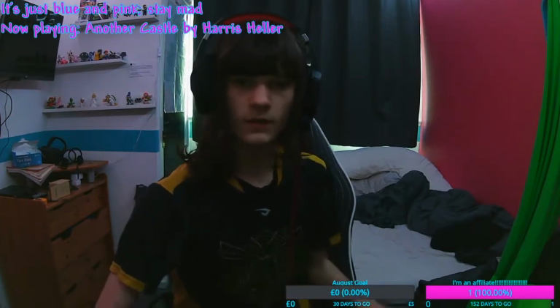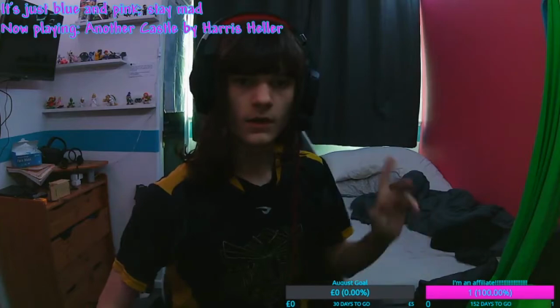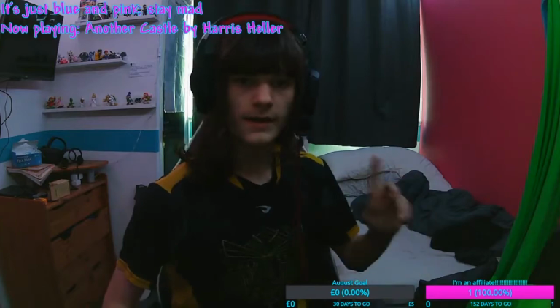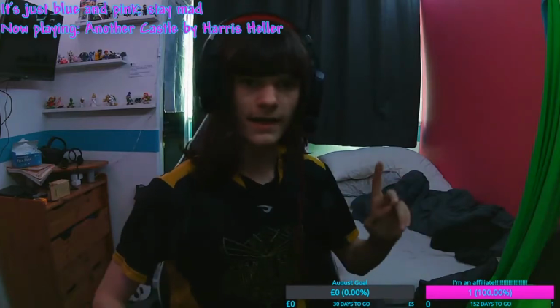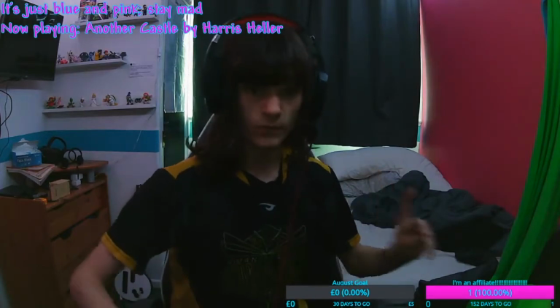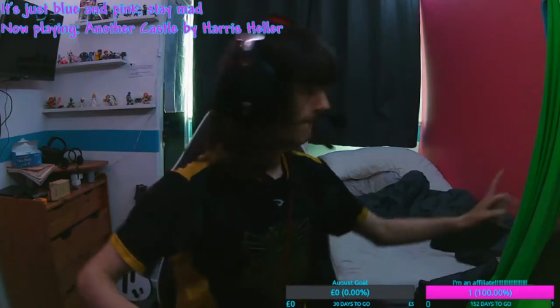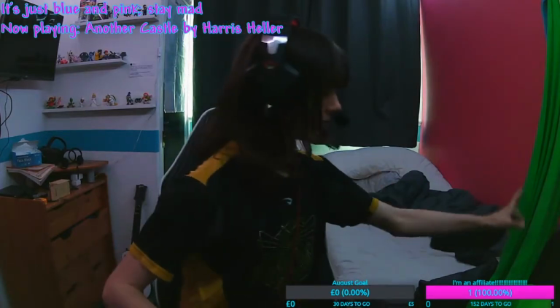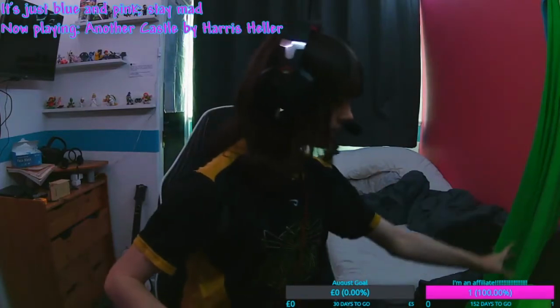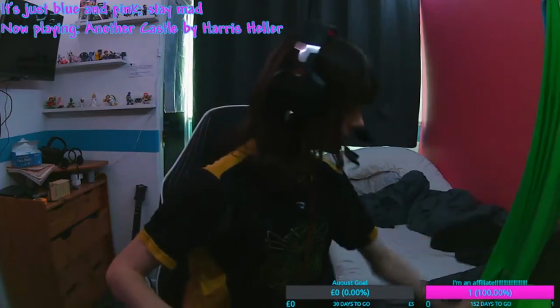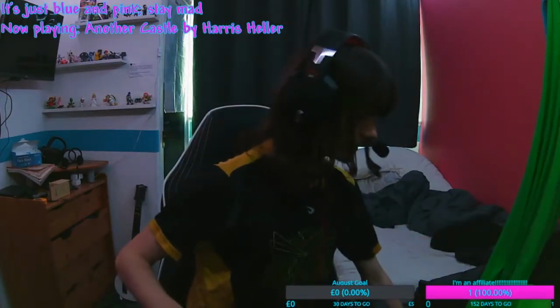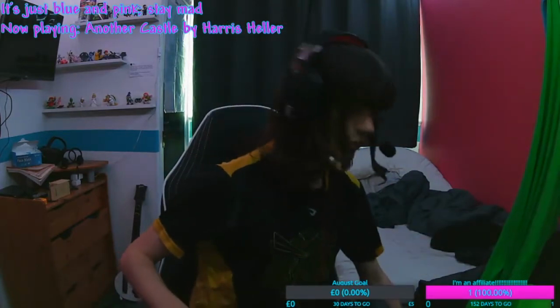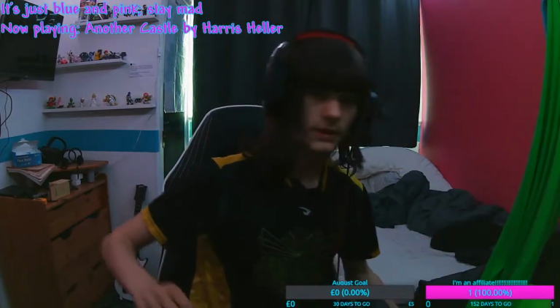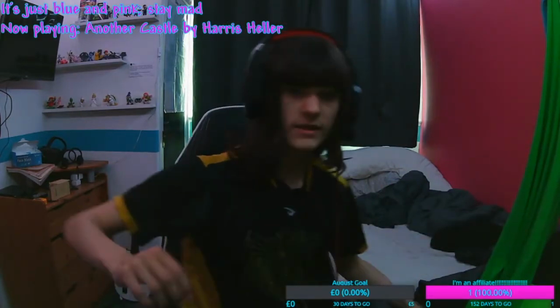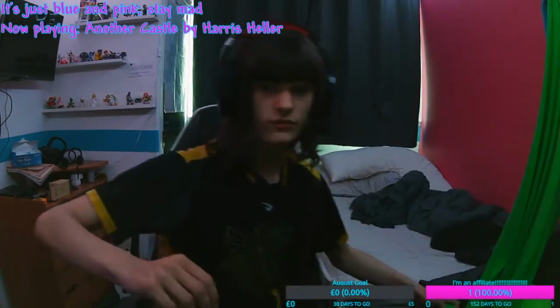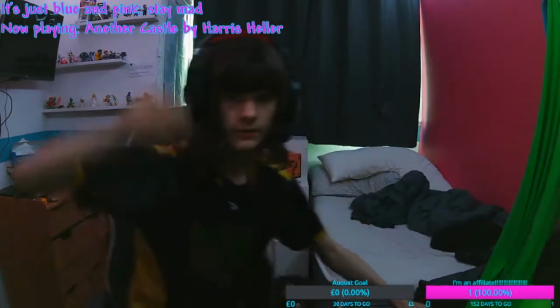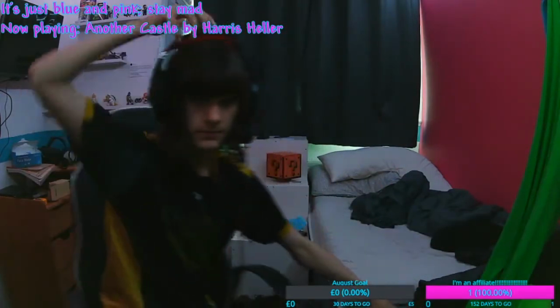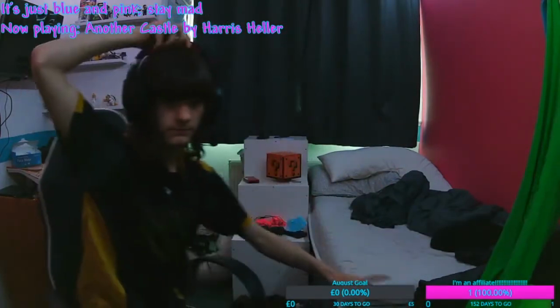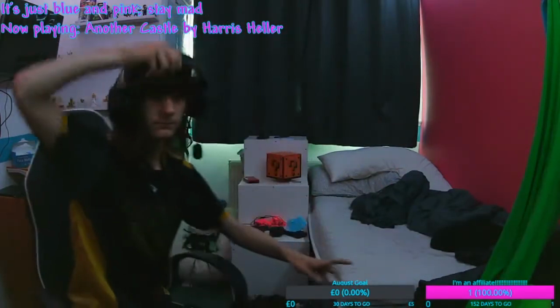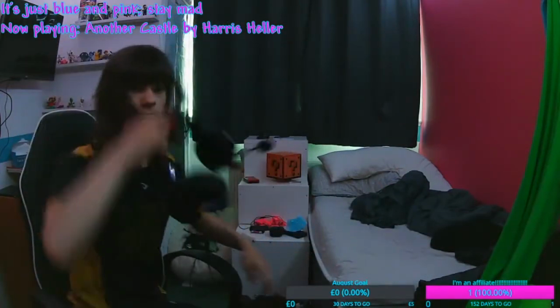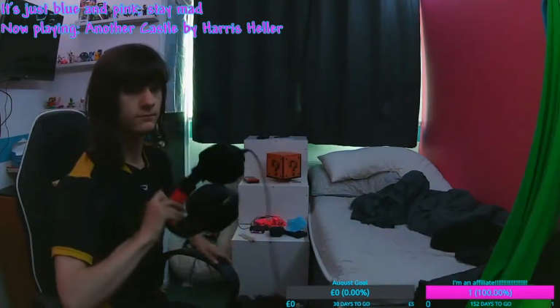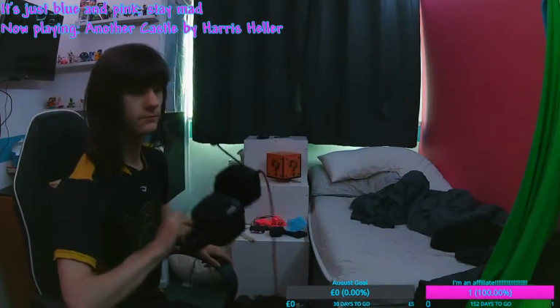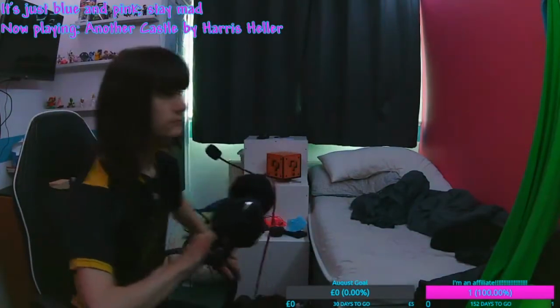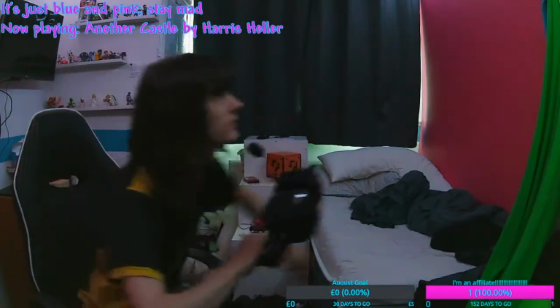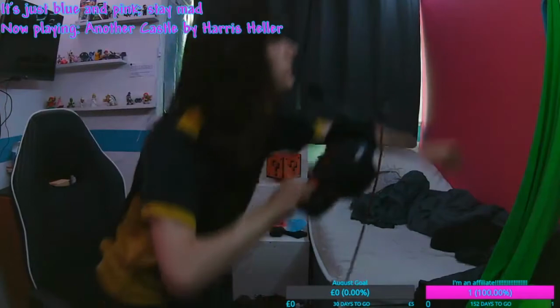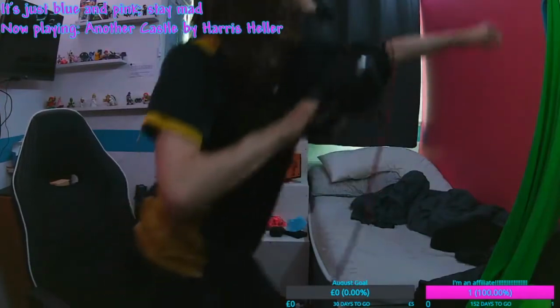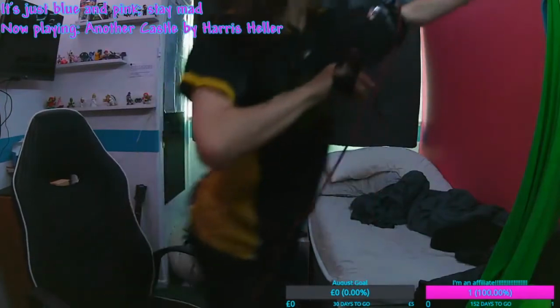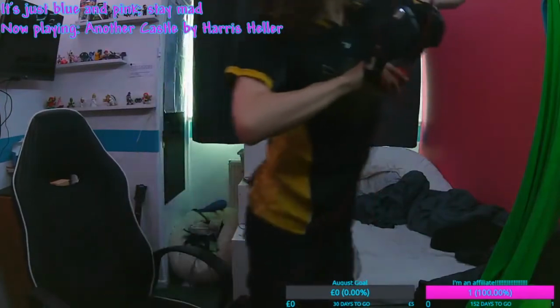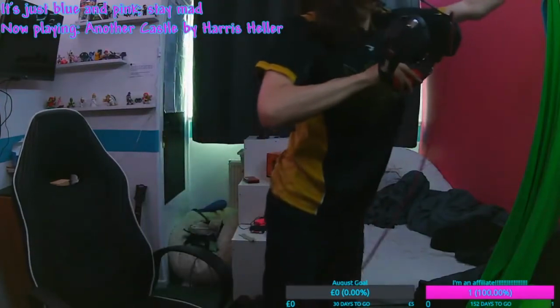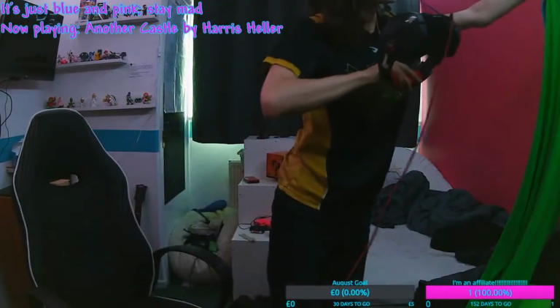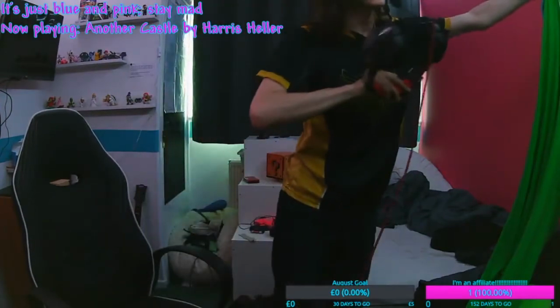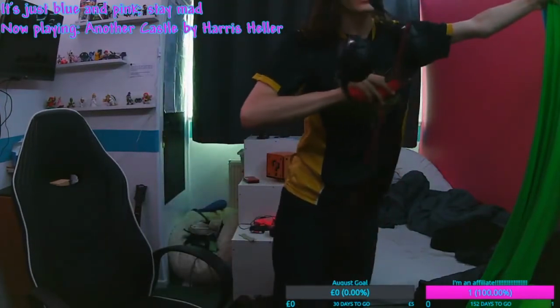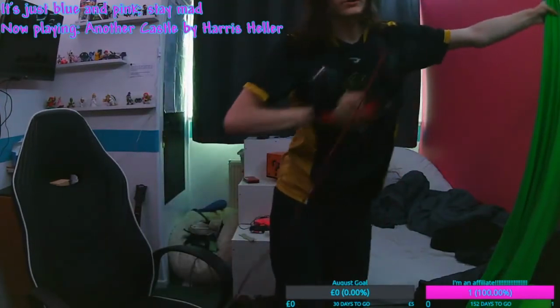And now let's put my green screen up. Yes, this is actually how I do it.